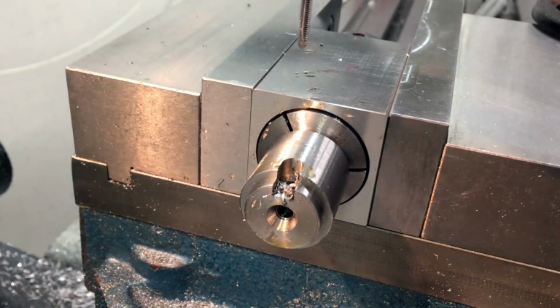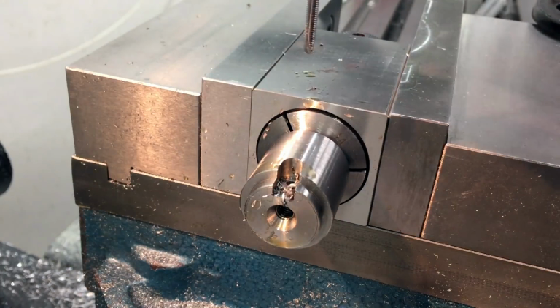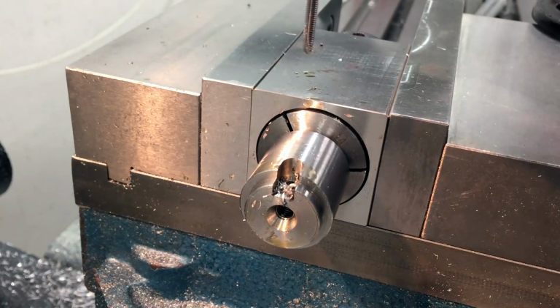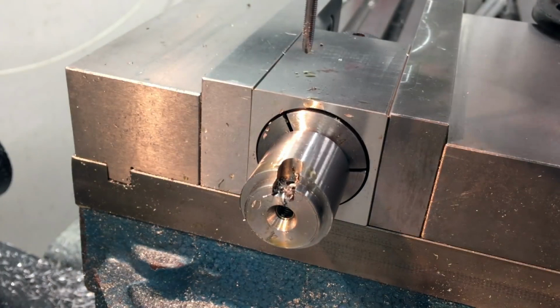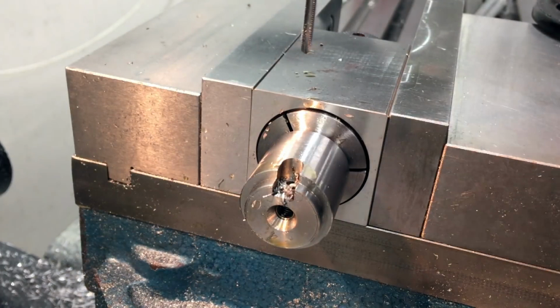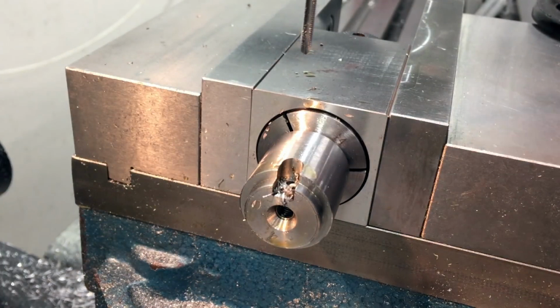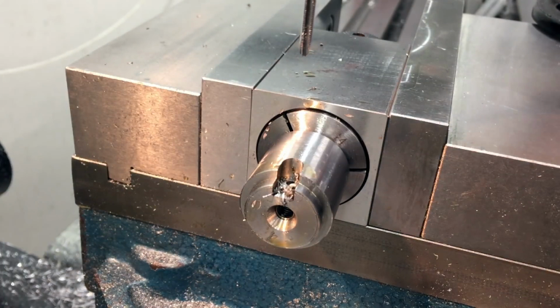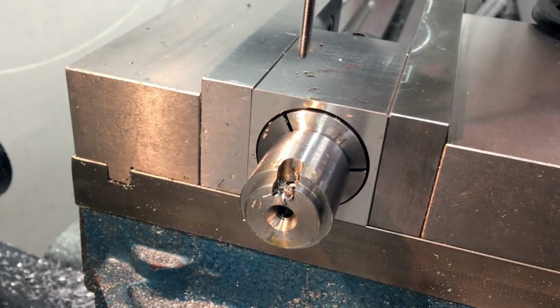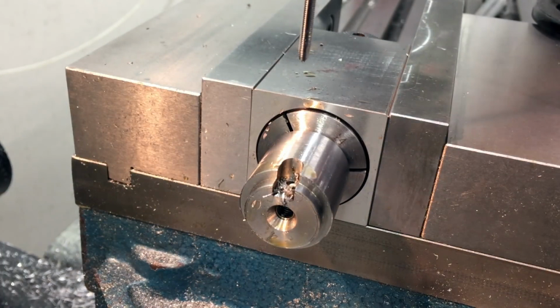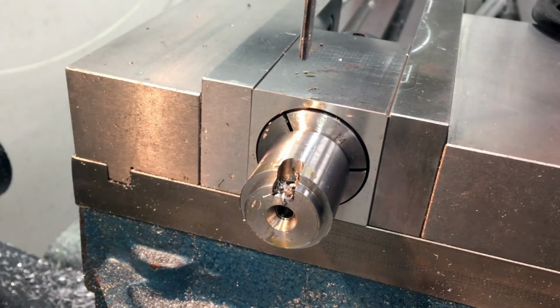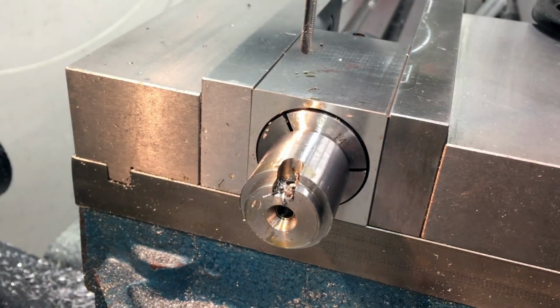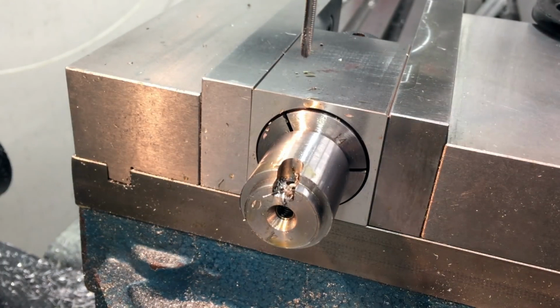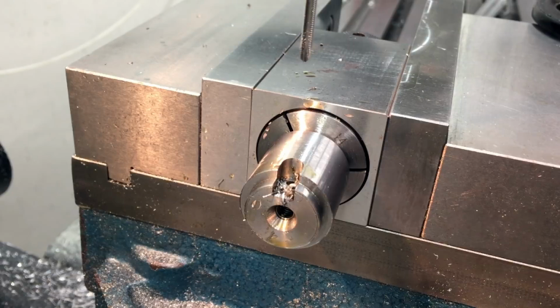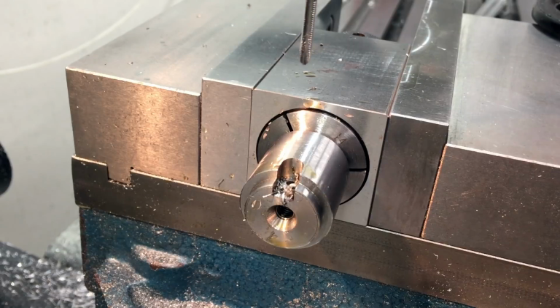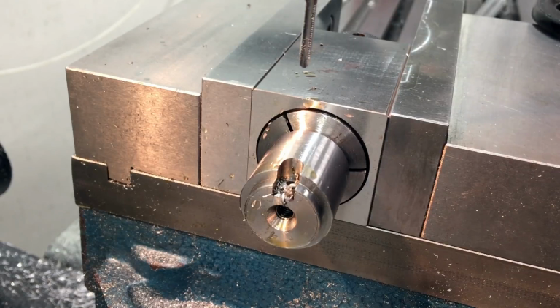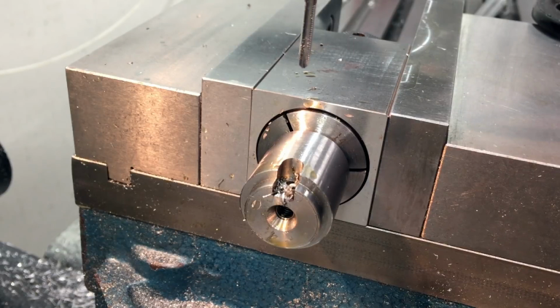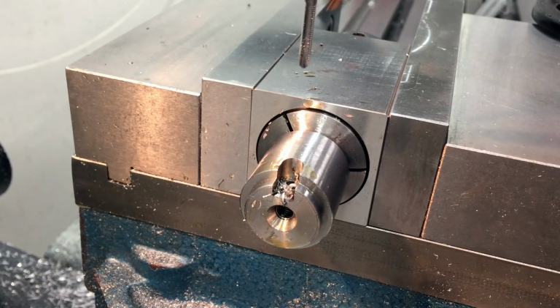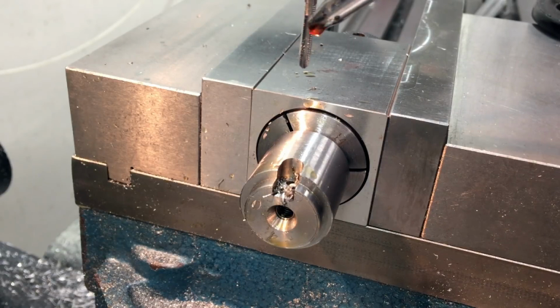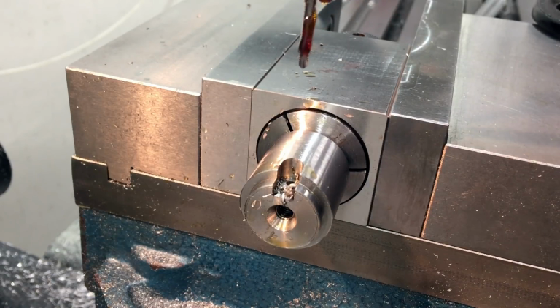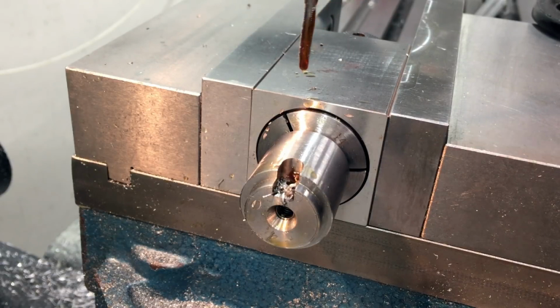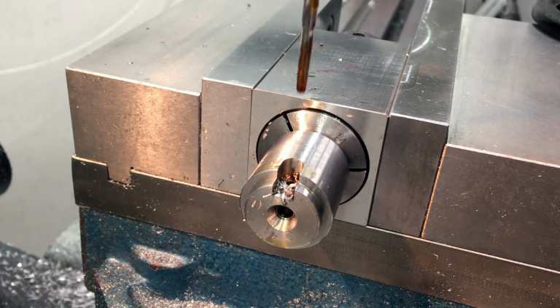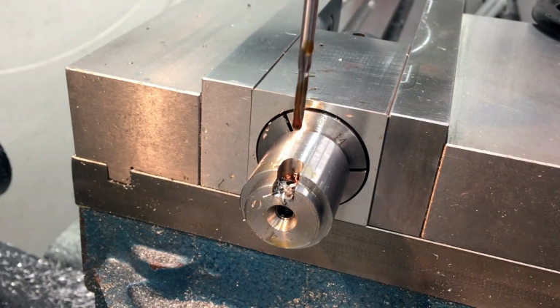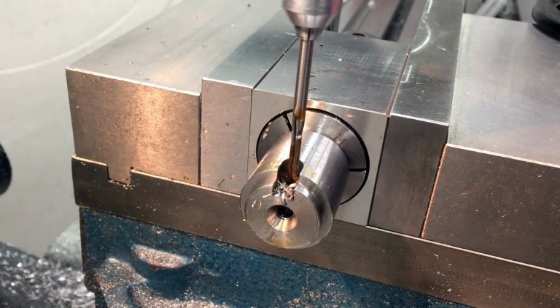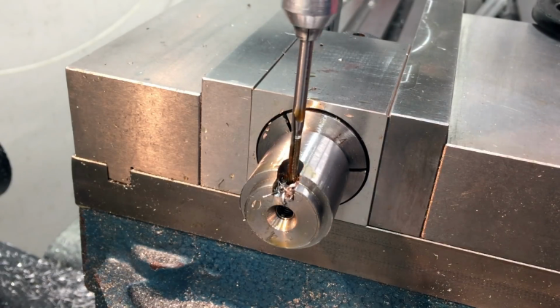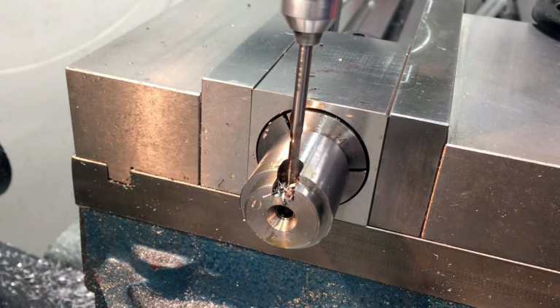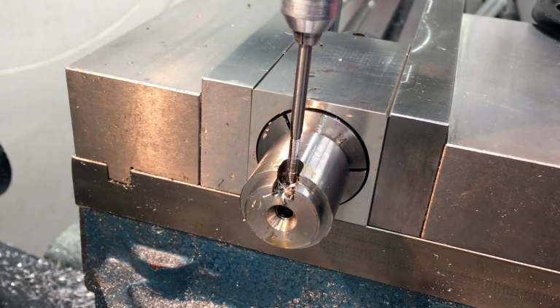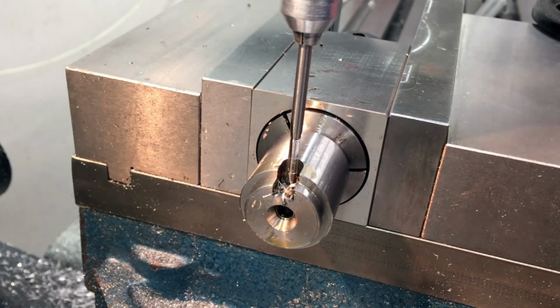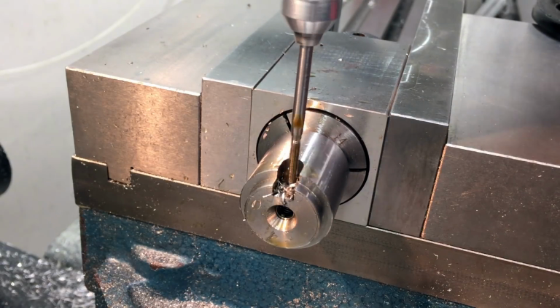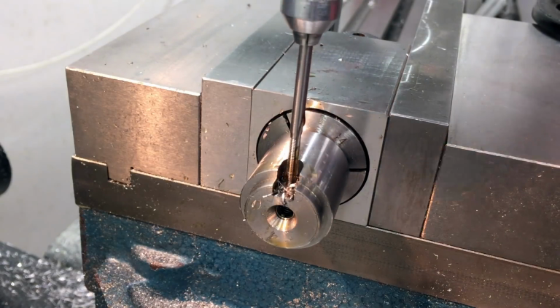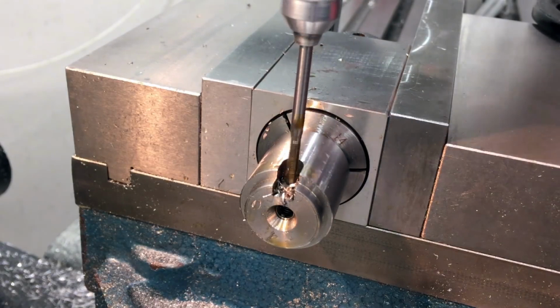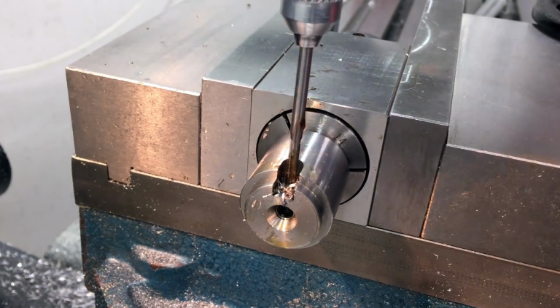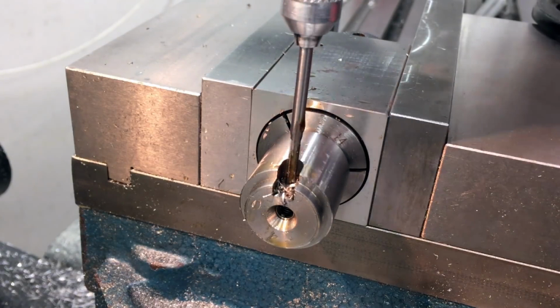I actually occasionally have nightmares about tapping M3 holes in stainless steel parts I've put lots of work into. I don't think I could be an aerospace machinist.